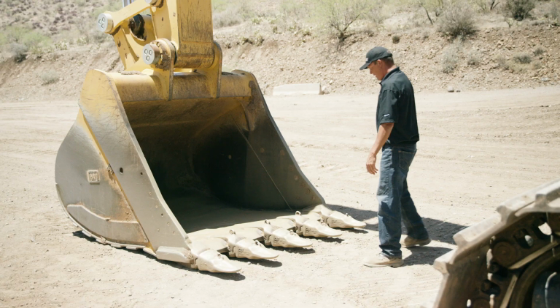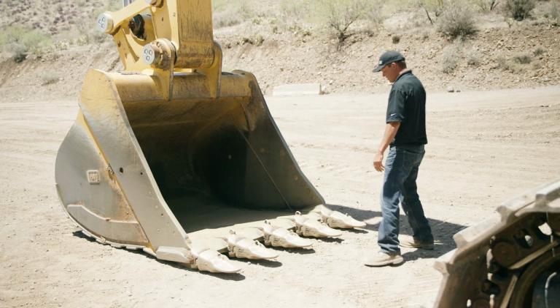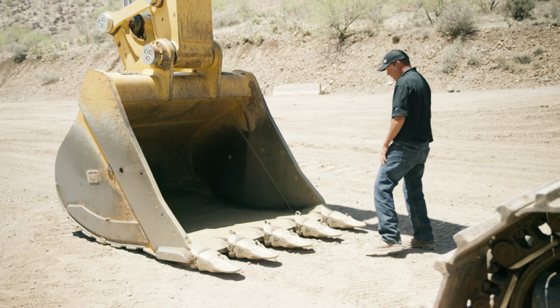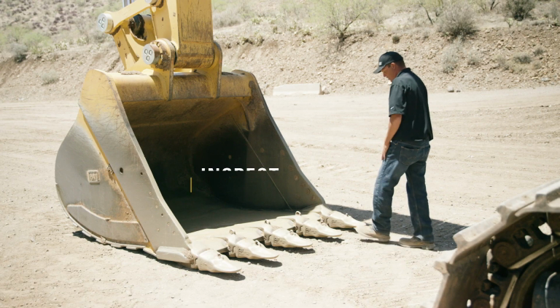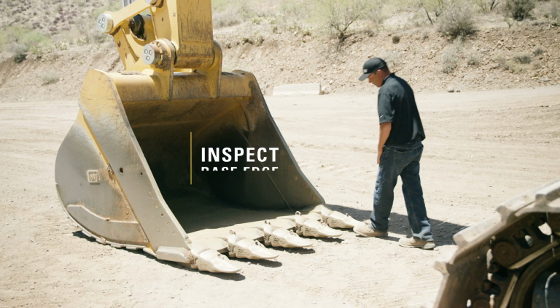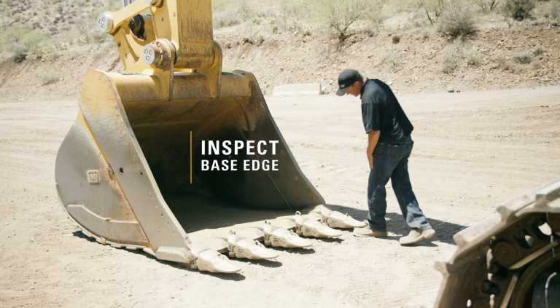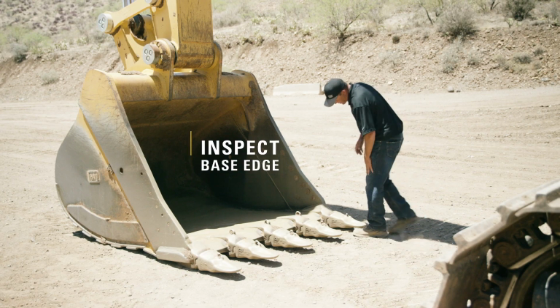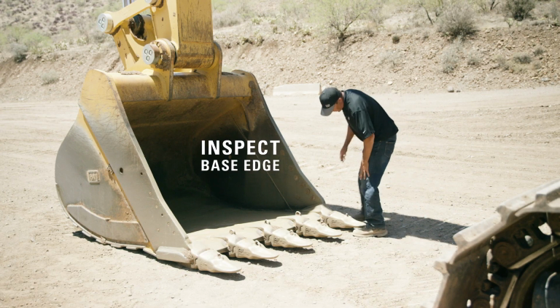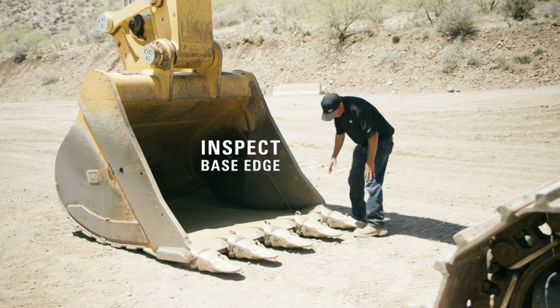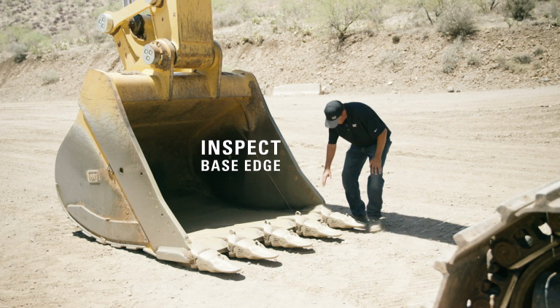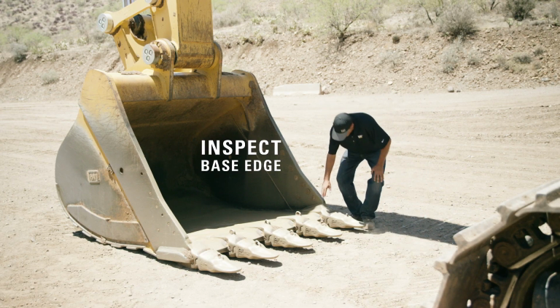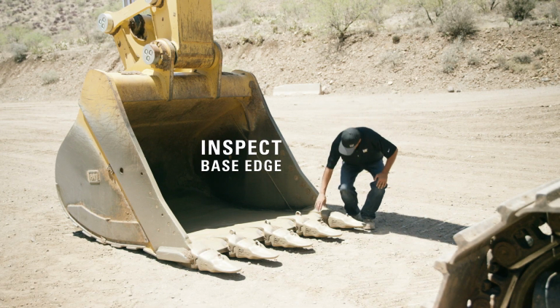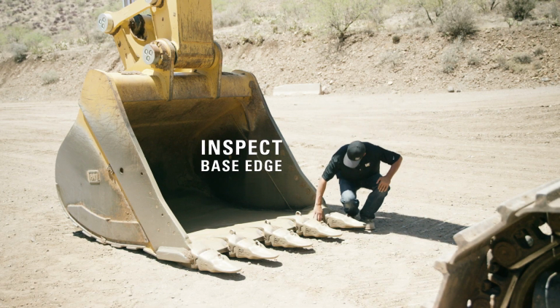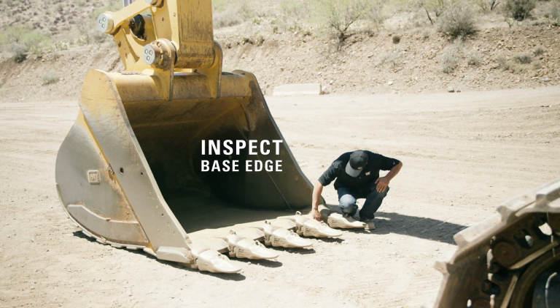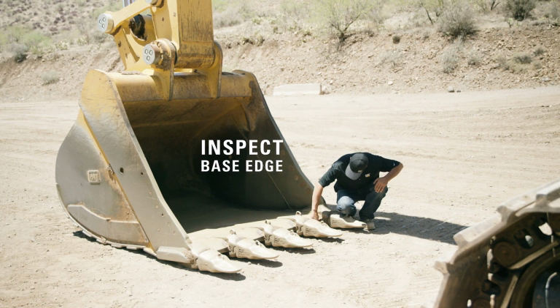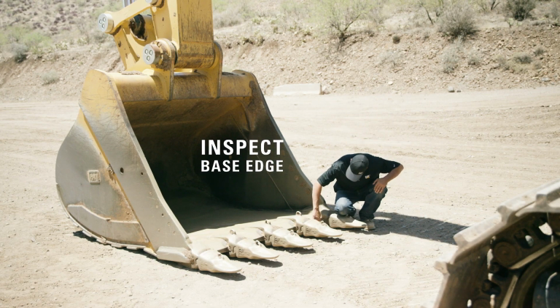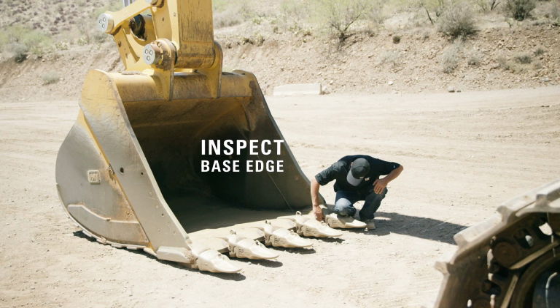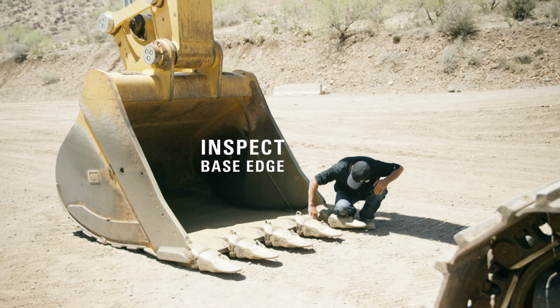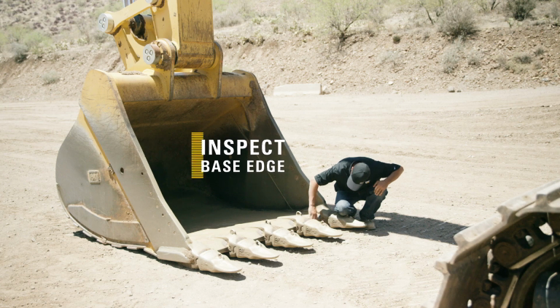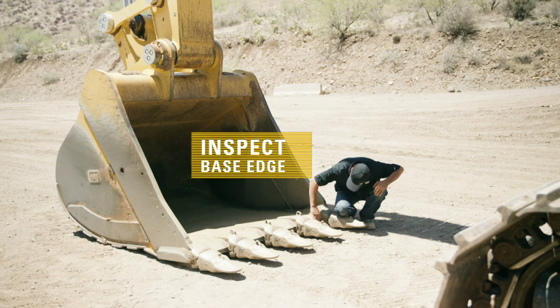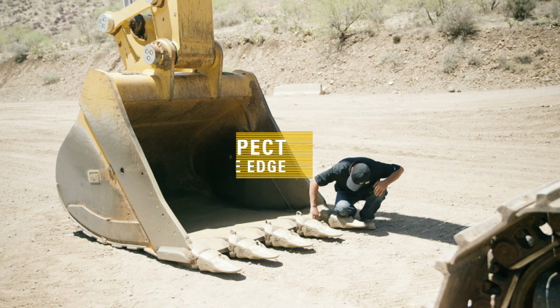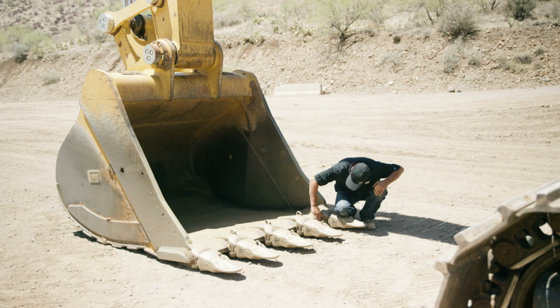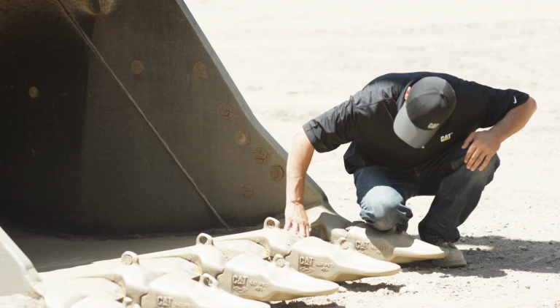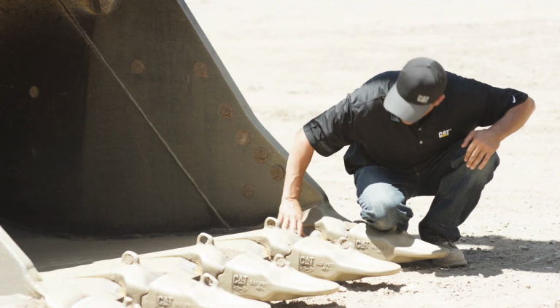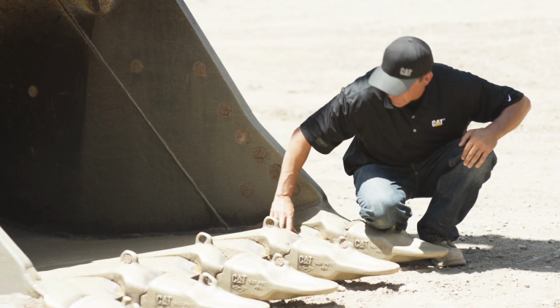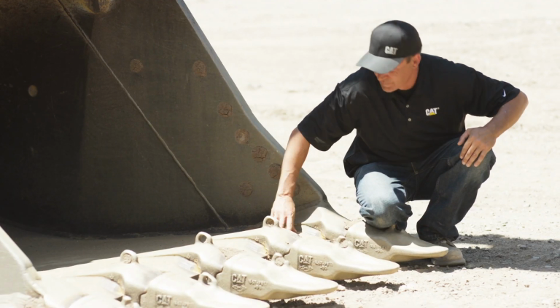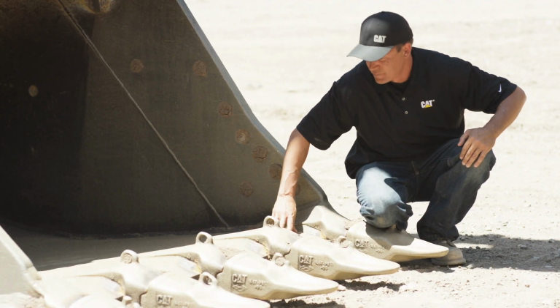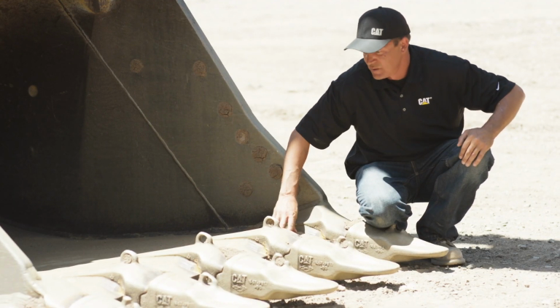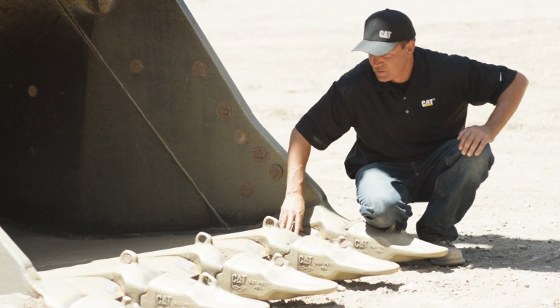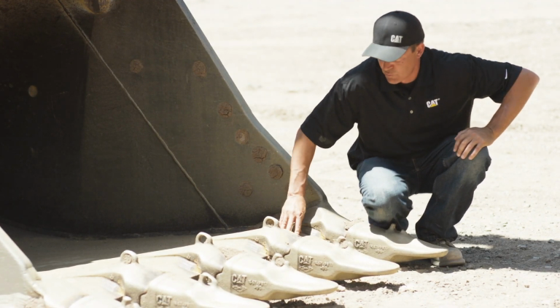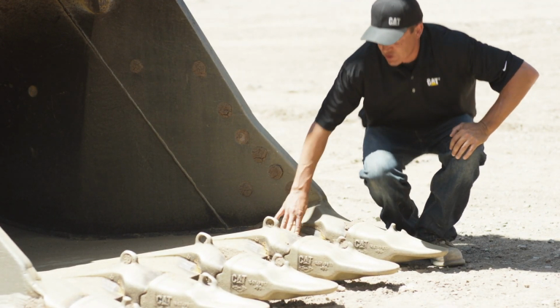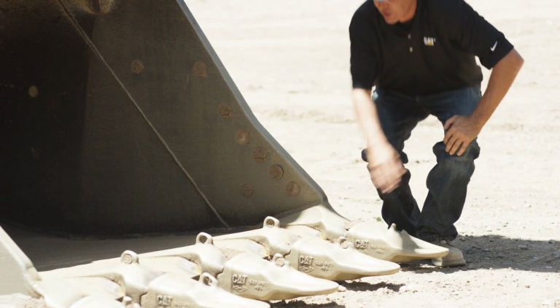Next, you want to check your base edge, and you're looking for any kind of cracks, breaking, or abnormal wearing. This one looks good.